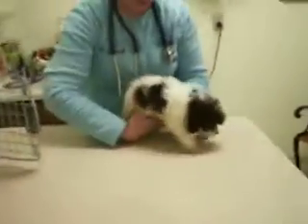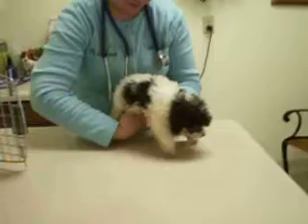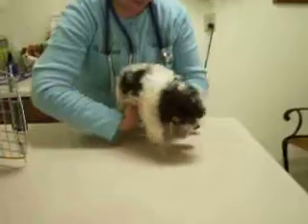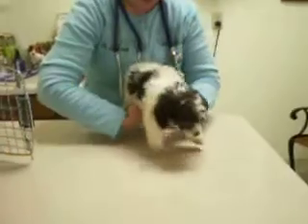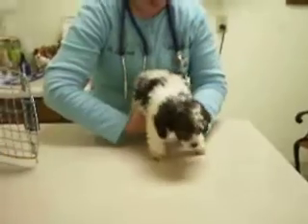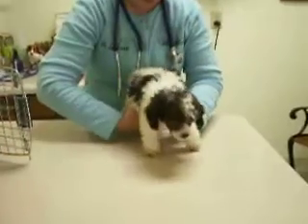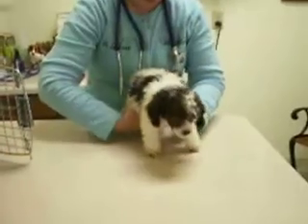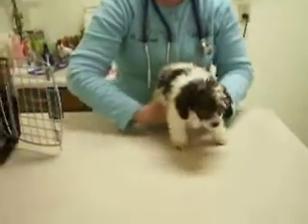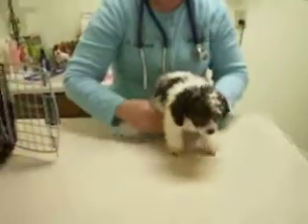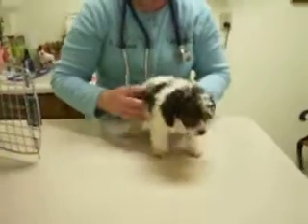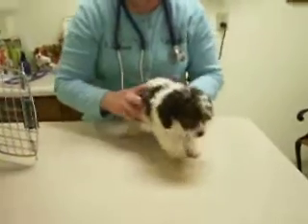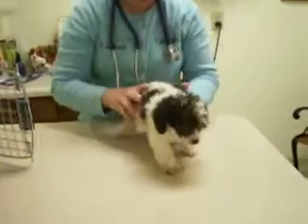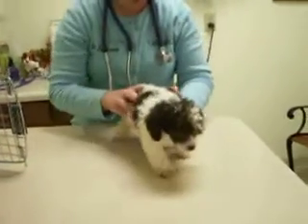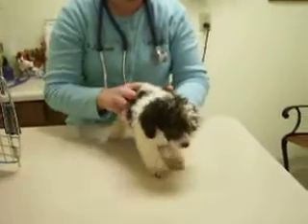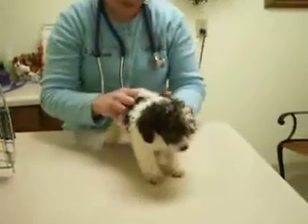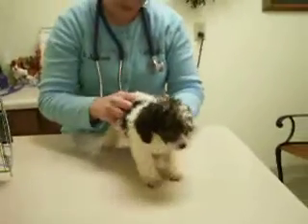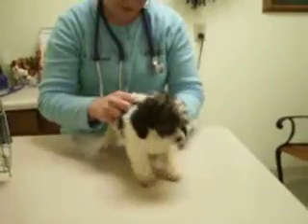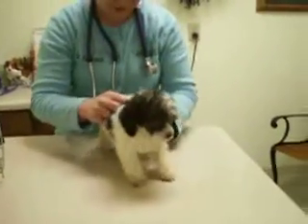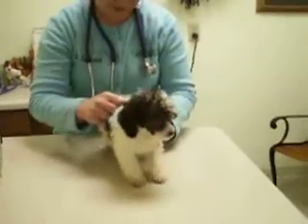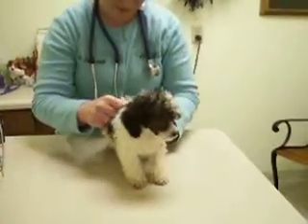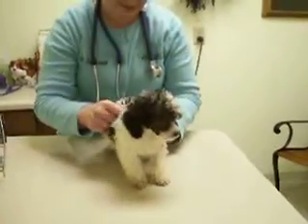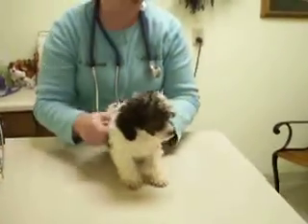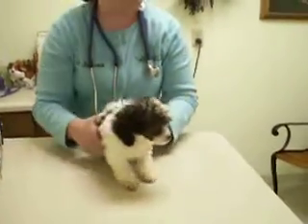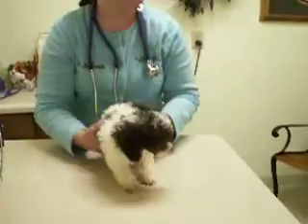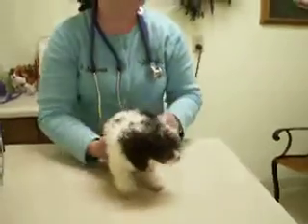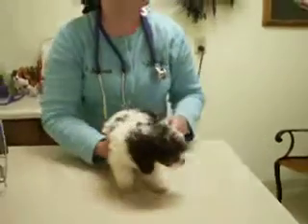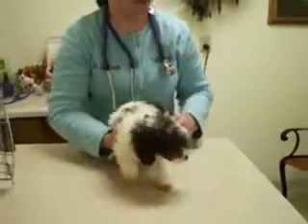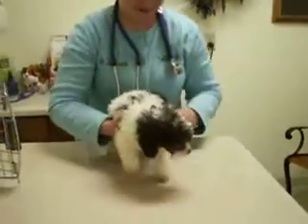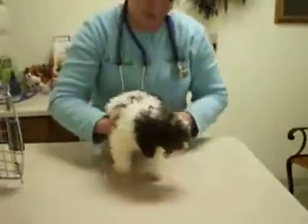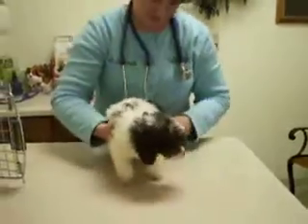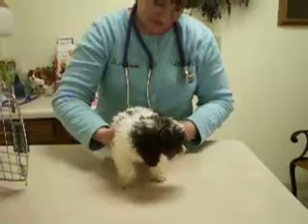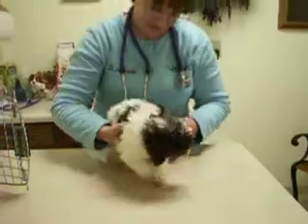Look at that, Chip. He's so sweet. His tail hasn't stopped at all.